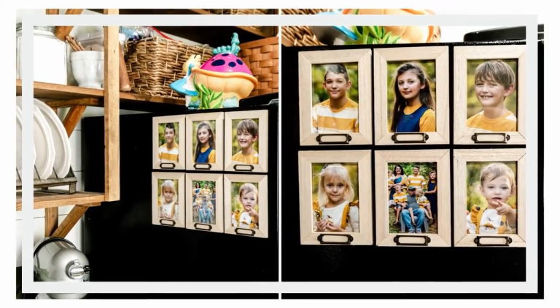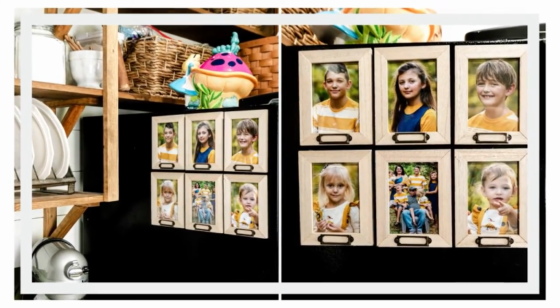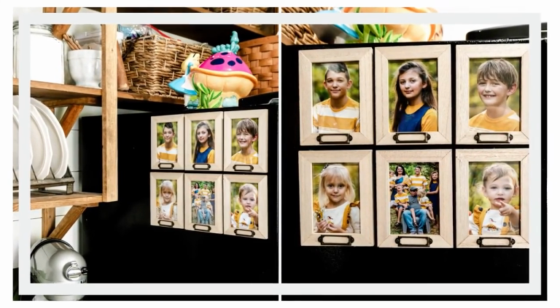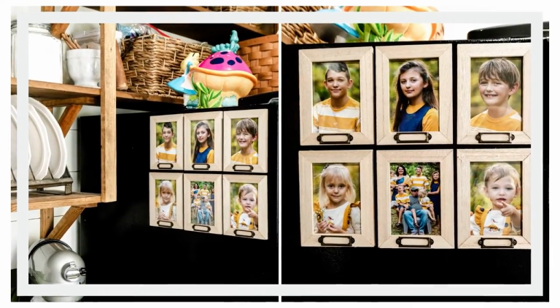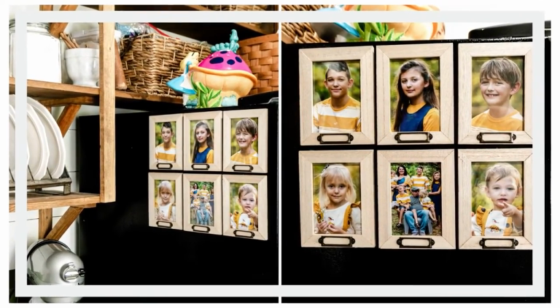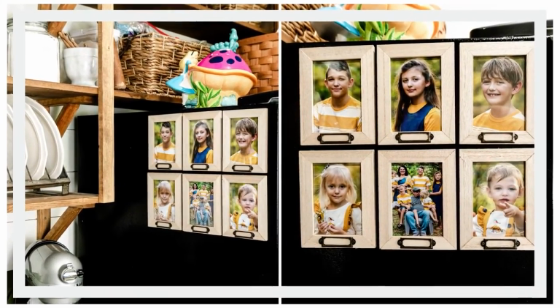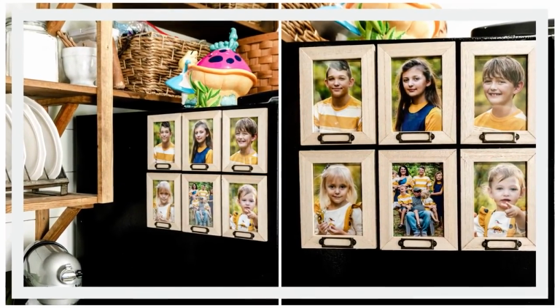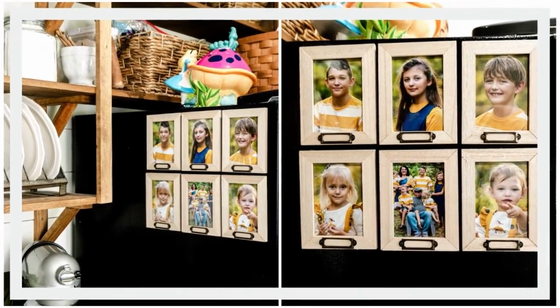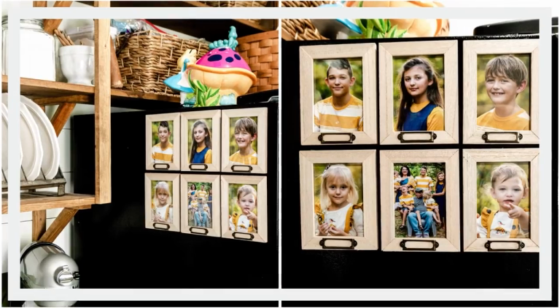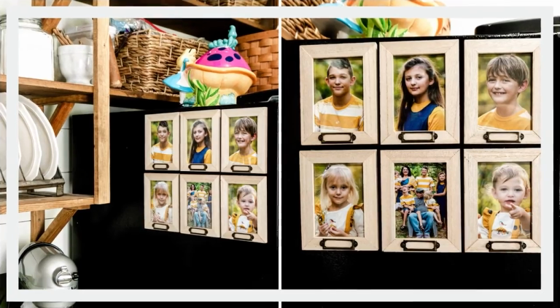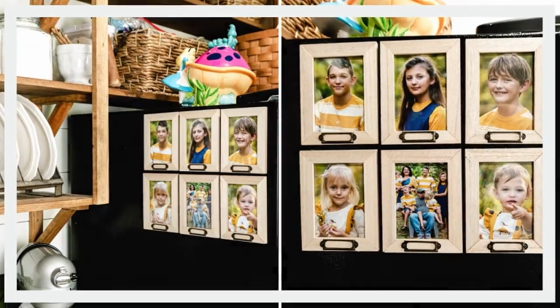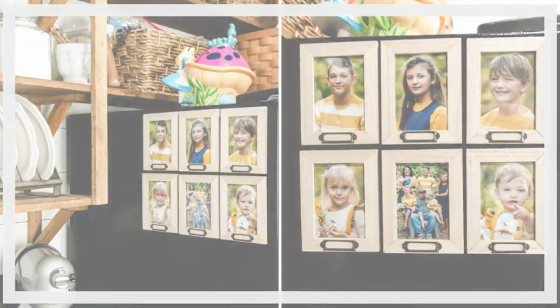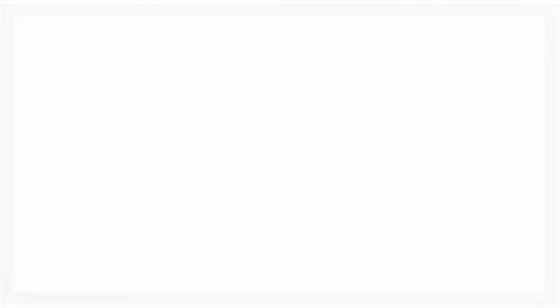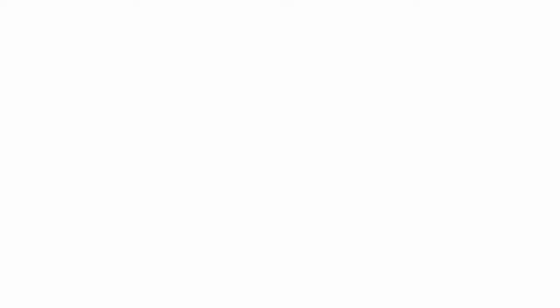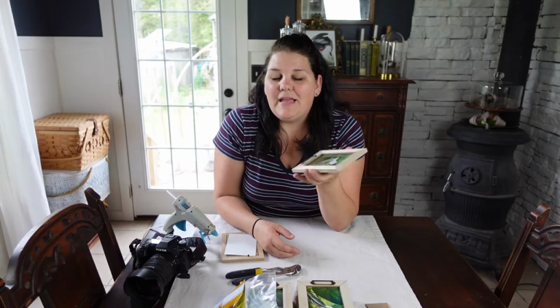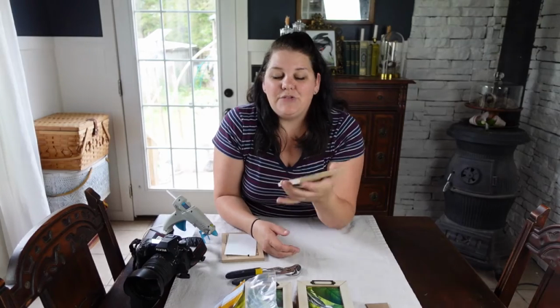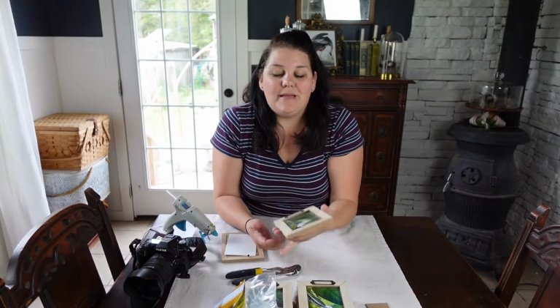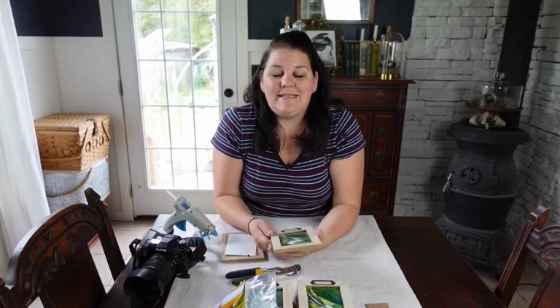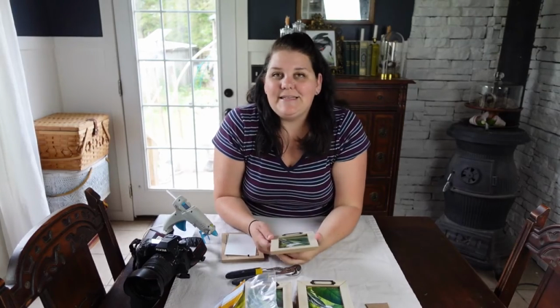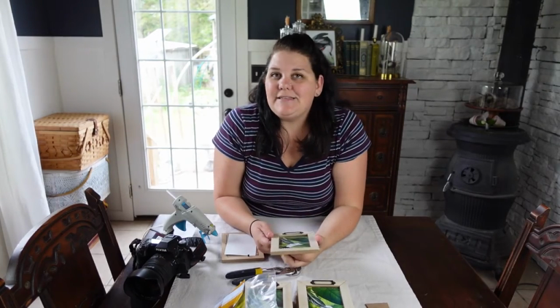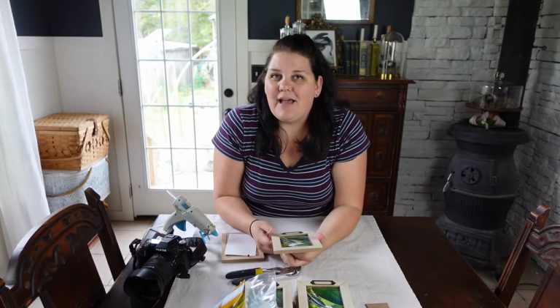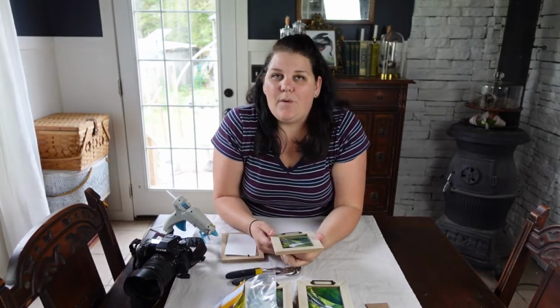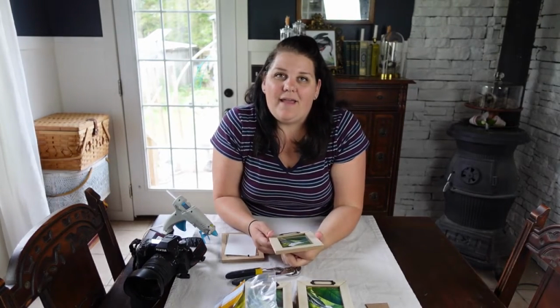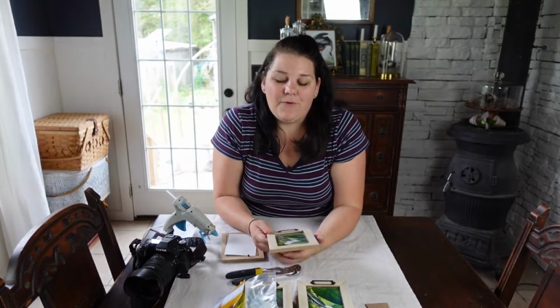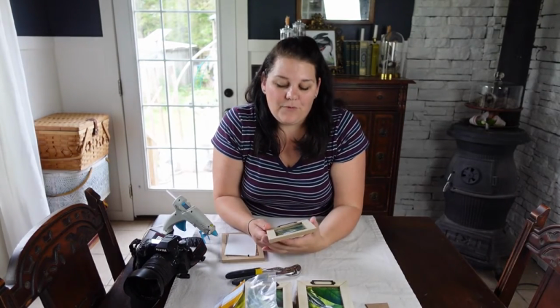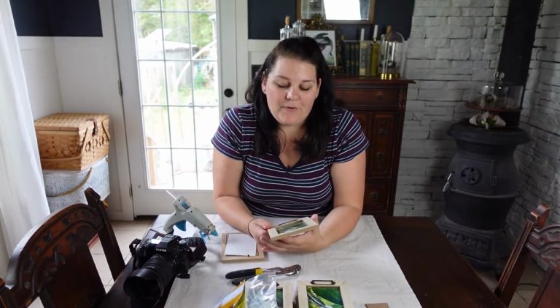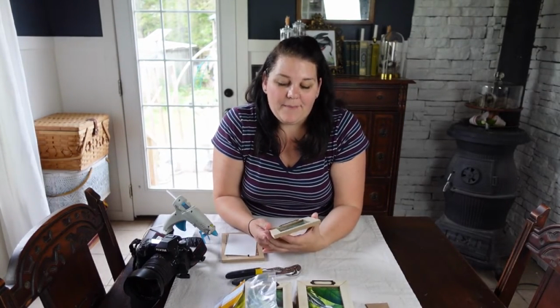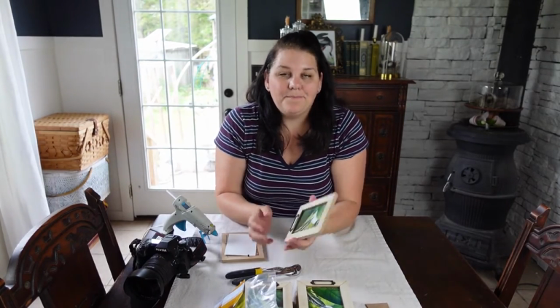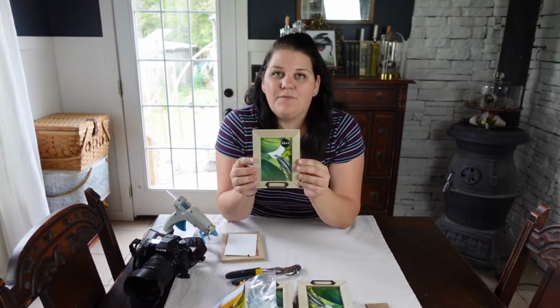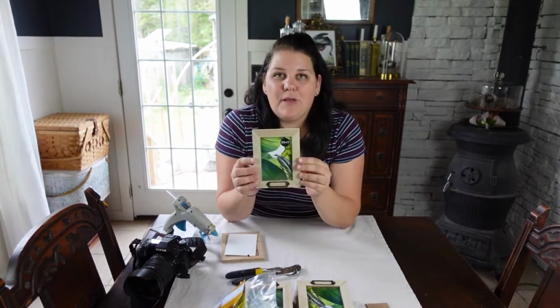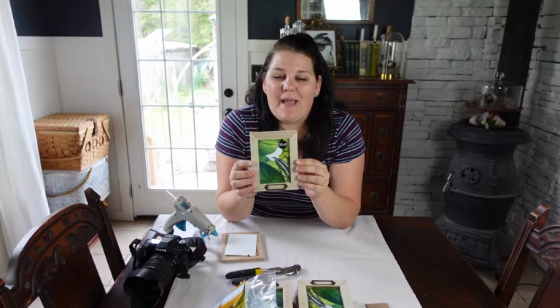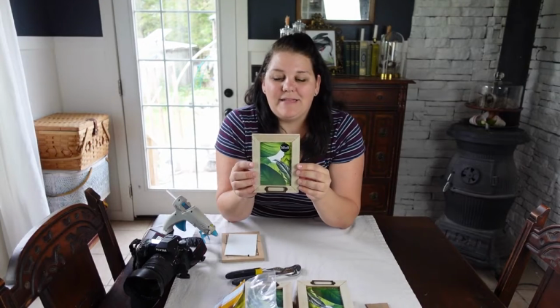So today I'm going to show you how I'm turning Dollar Tree frames into easy DIY photo frame refrigerator magnets.